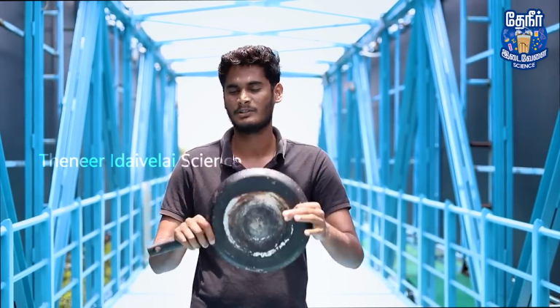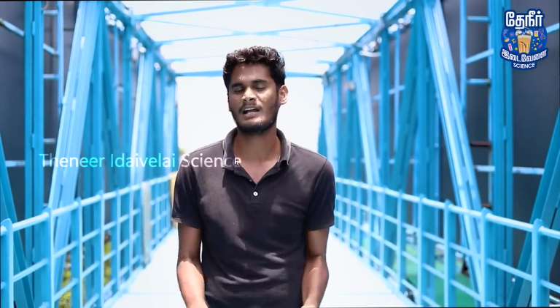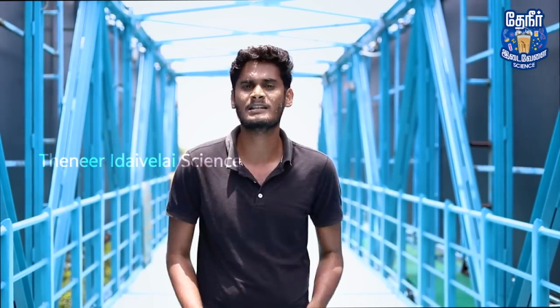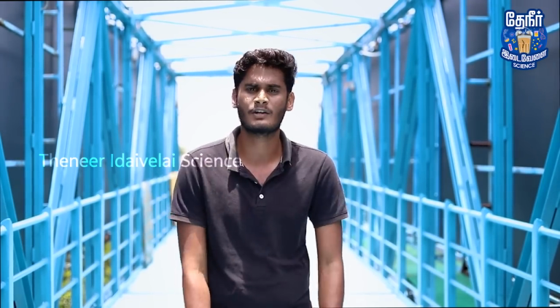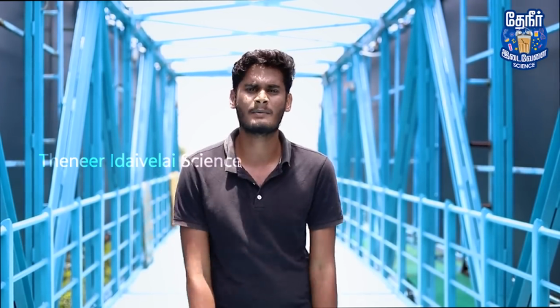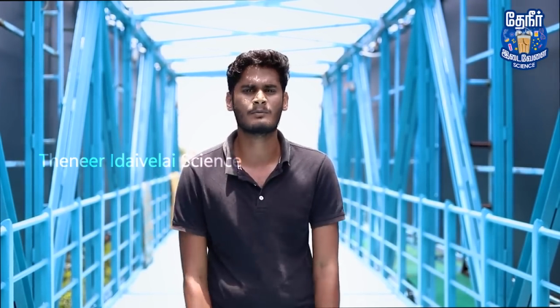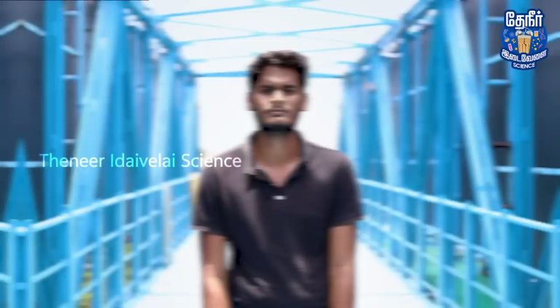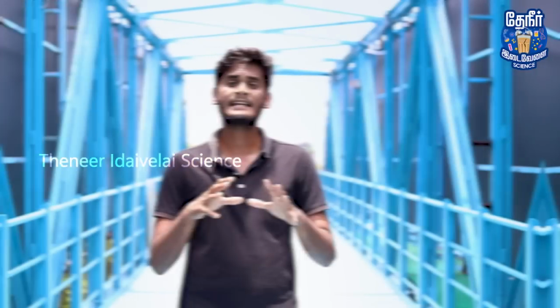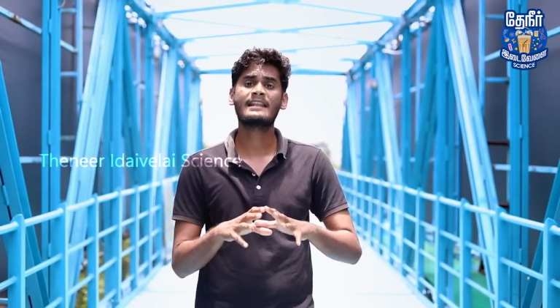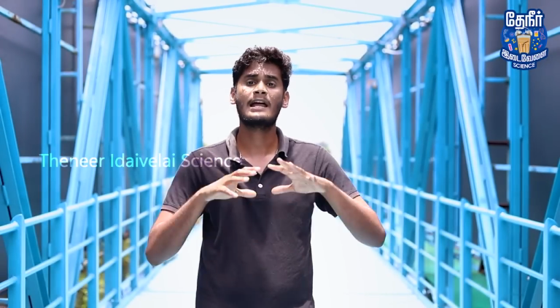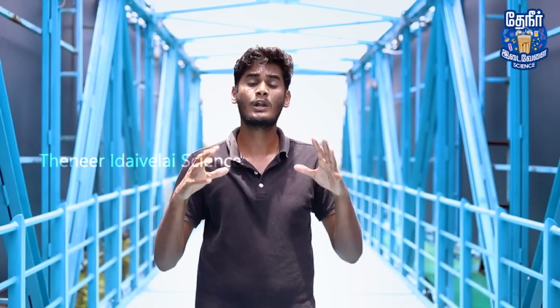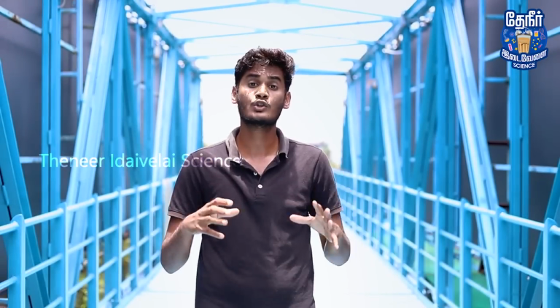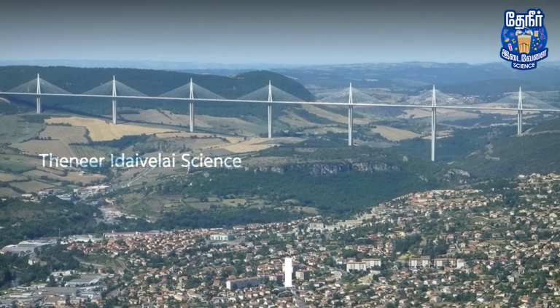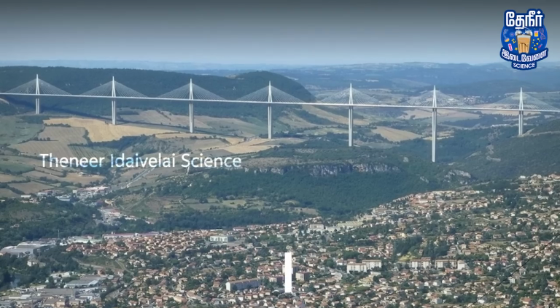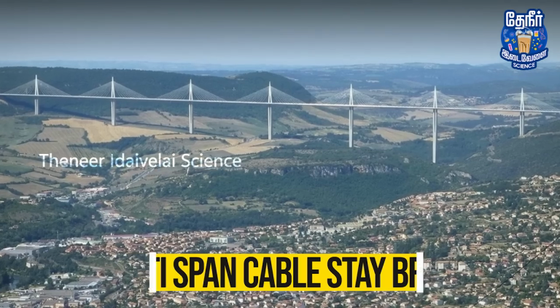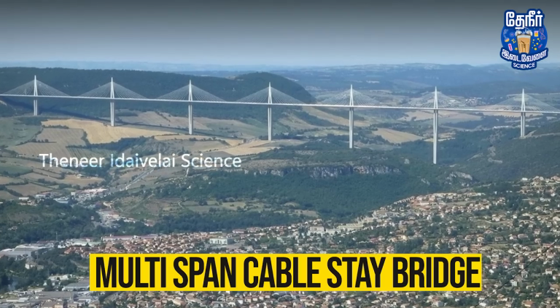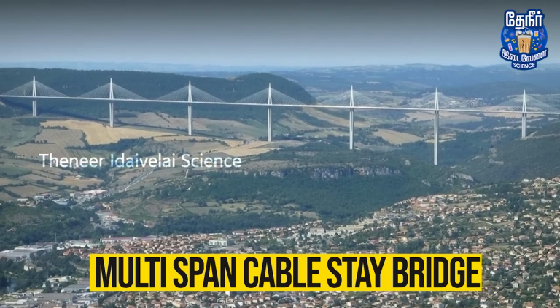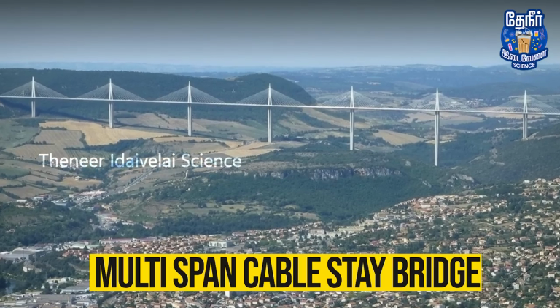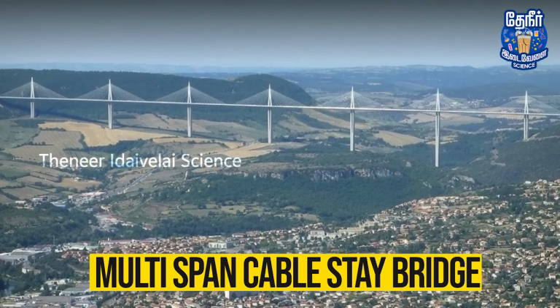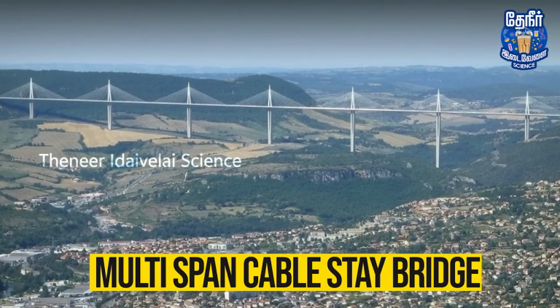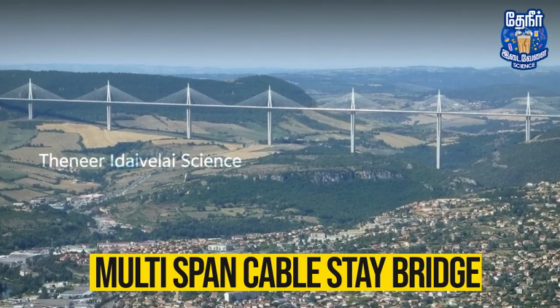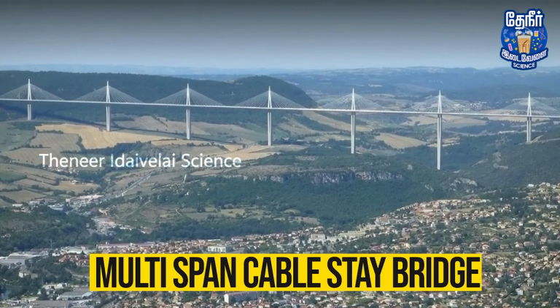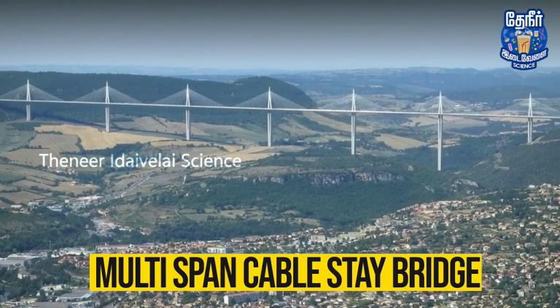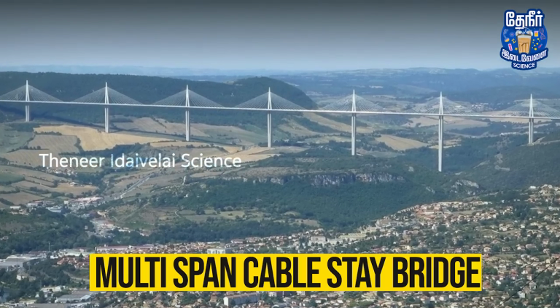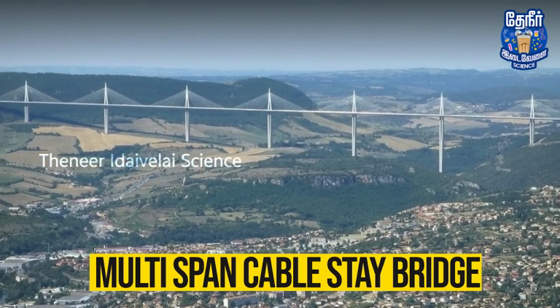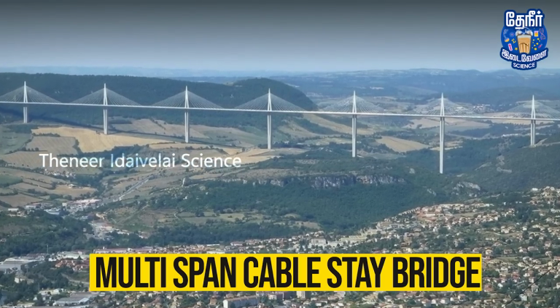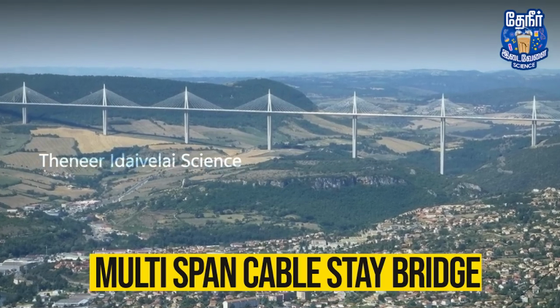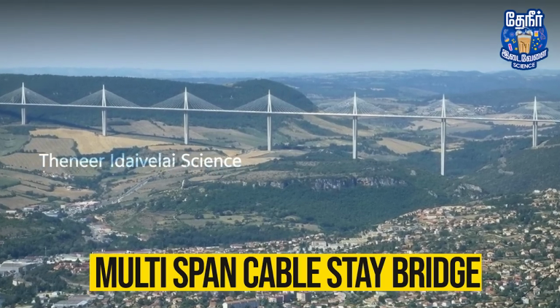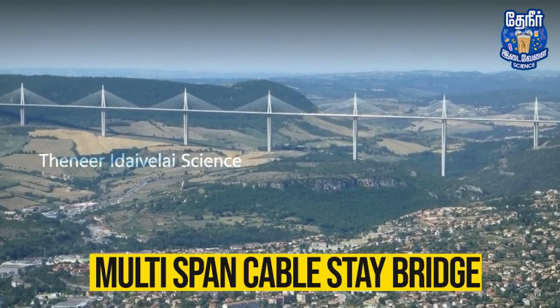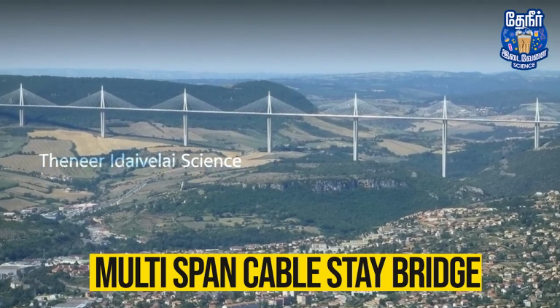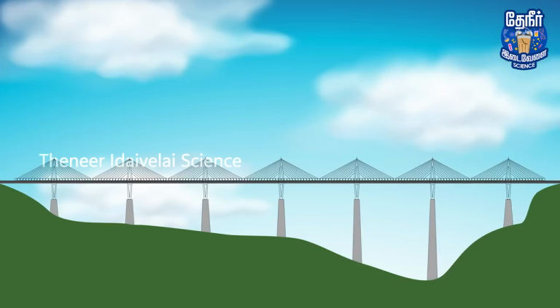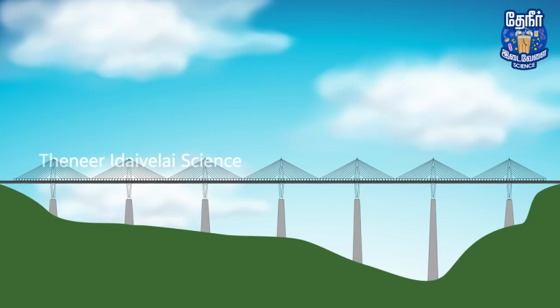In this video, we have a multi-span cable-stayed bridge that has a lot of different design elements.